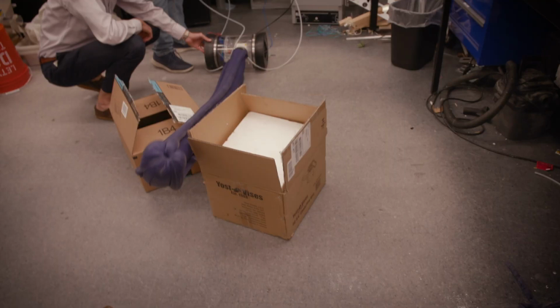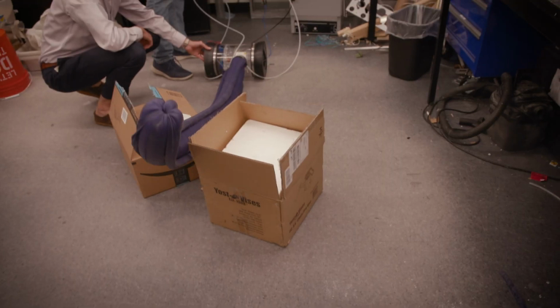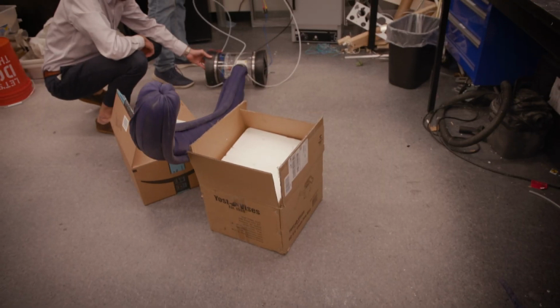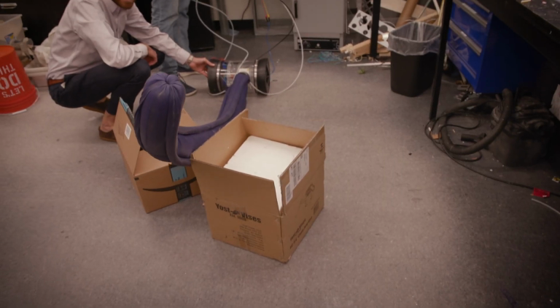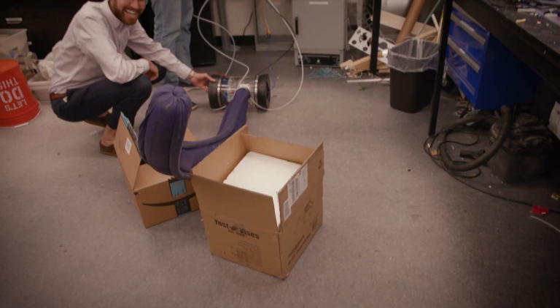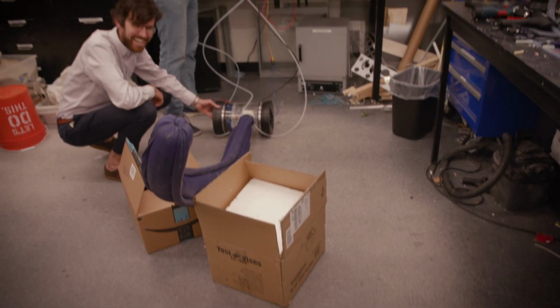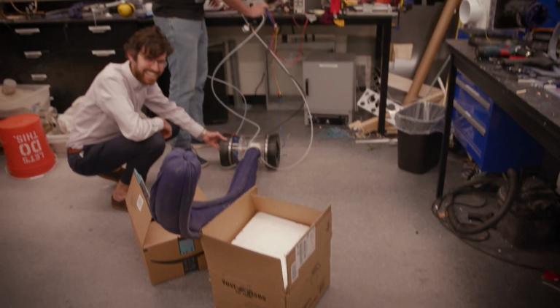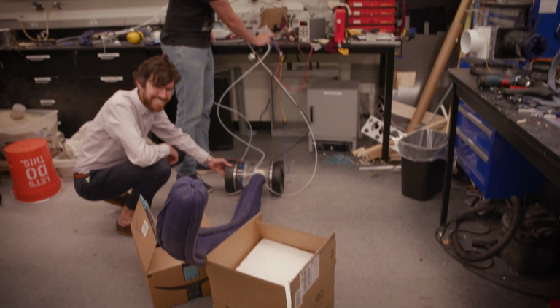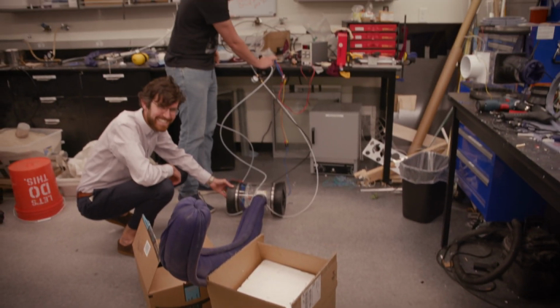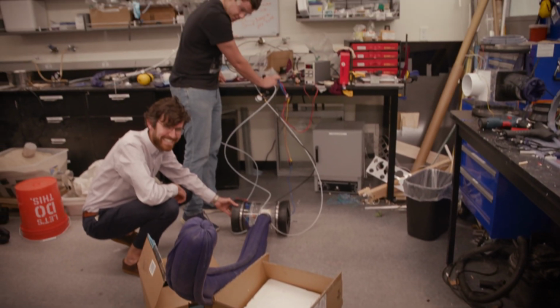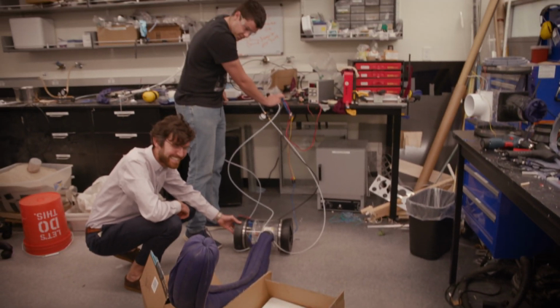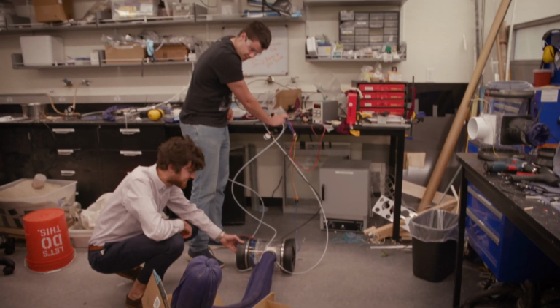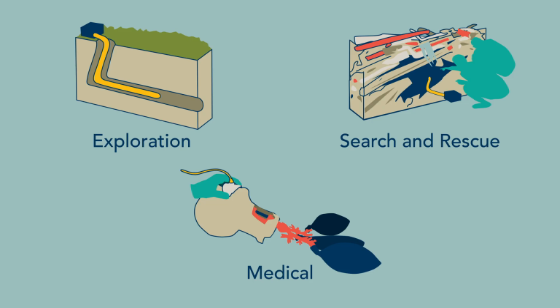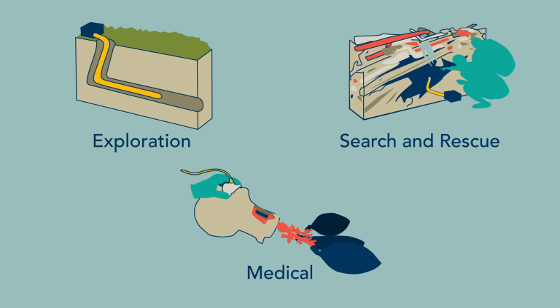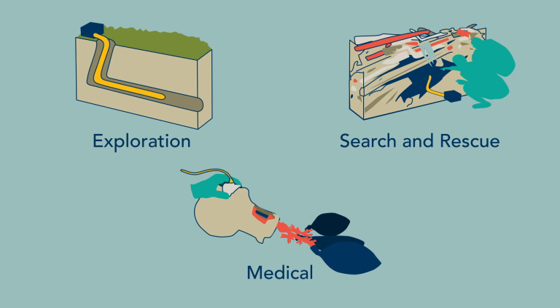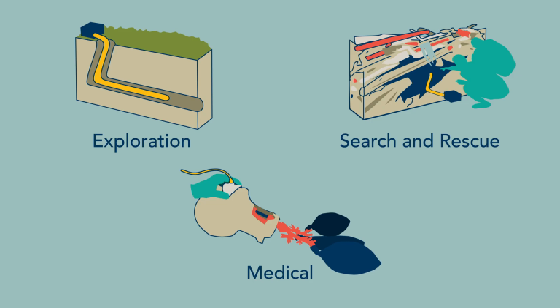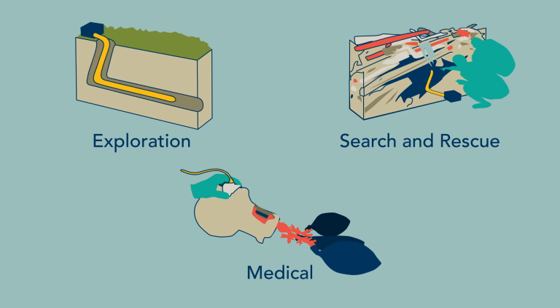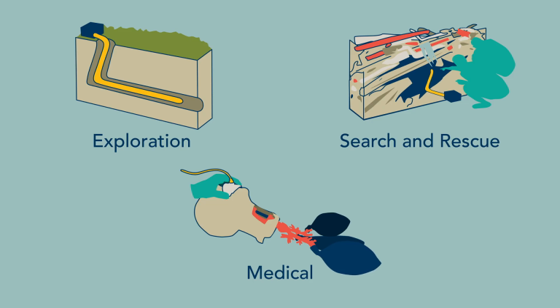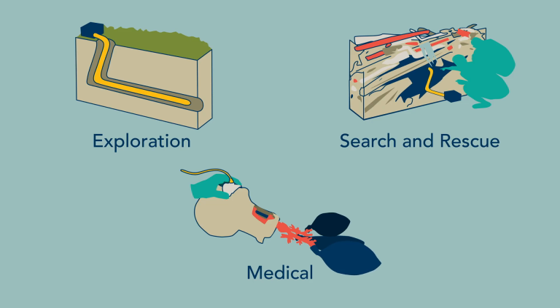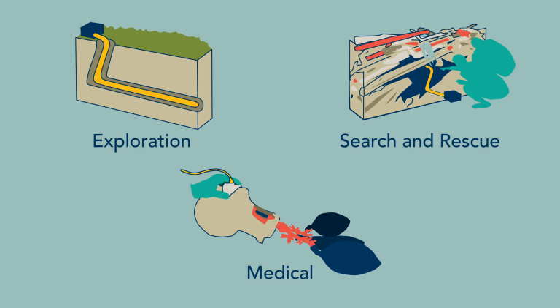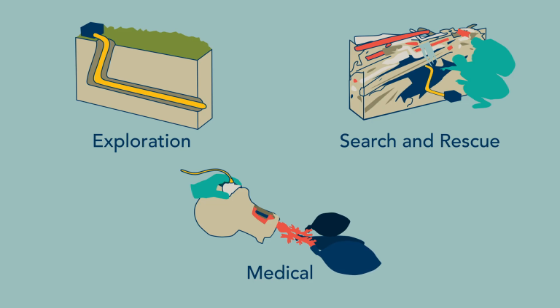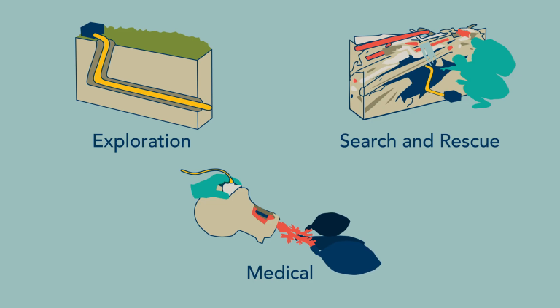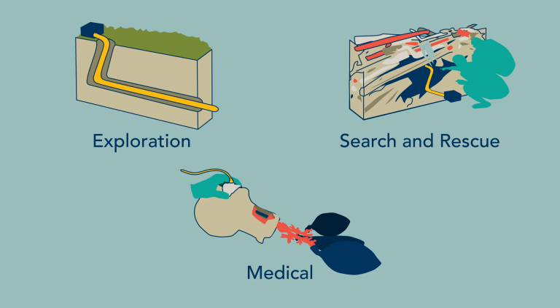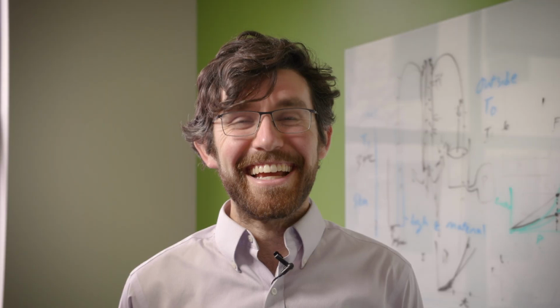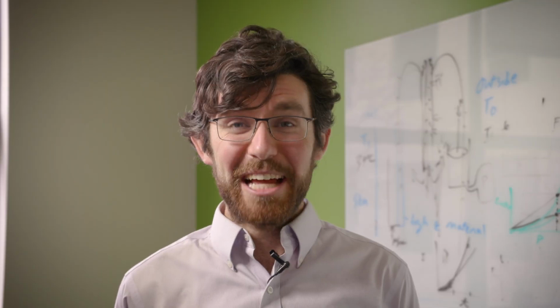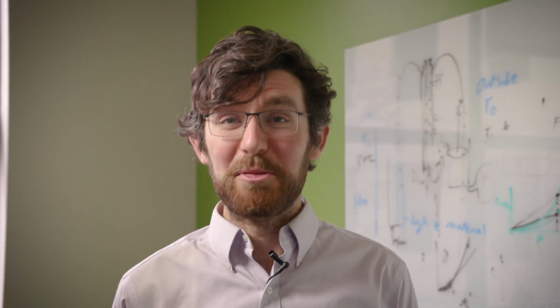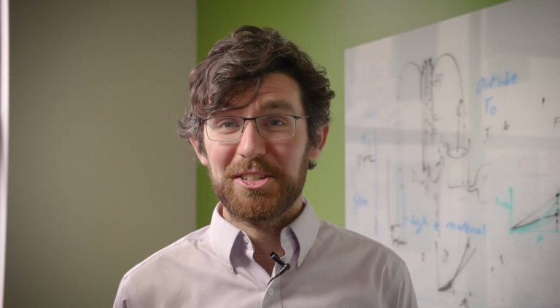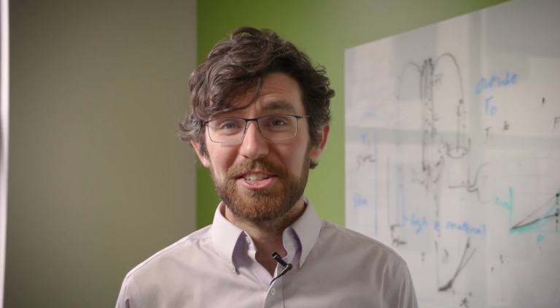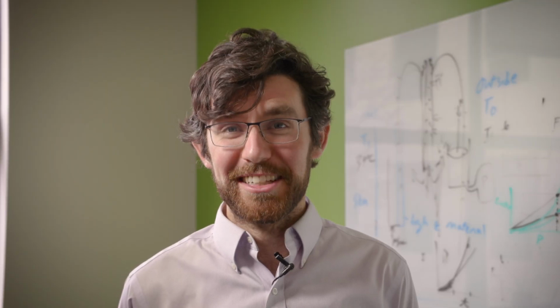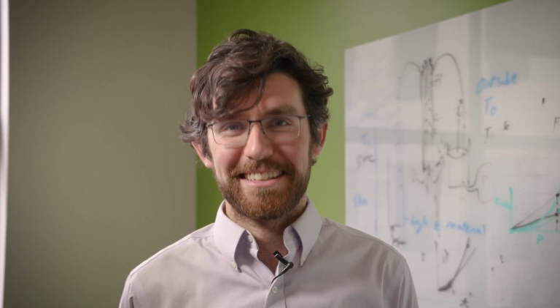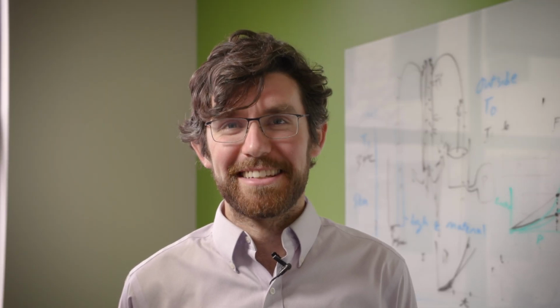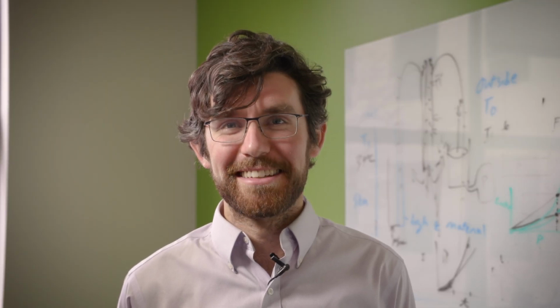But we're just getting started. Soft Robotics allows us to explore new solutions to many different problems. And that's my research in 60 seconds.